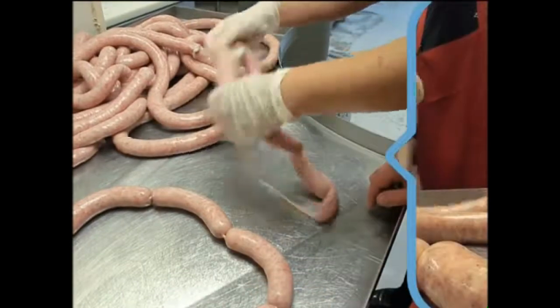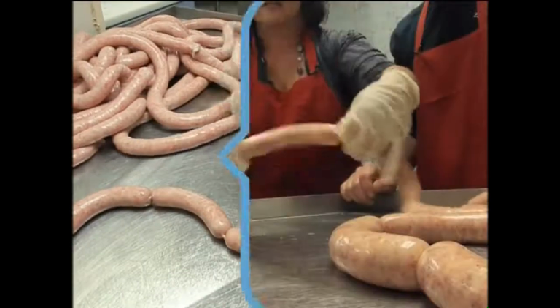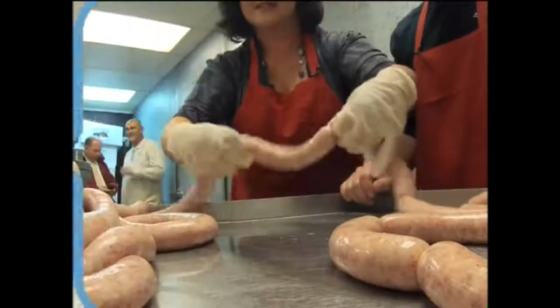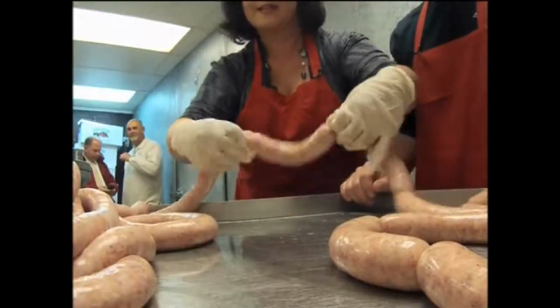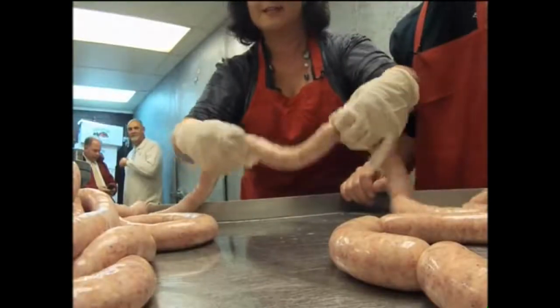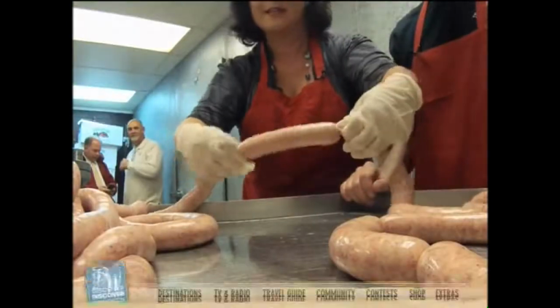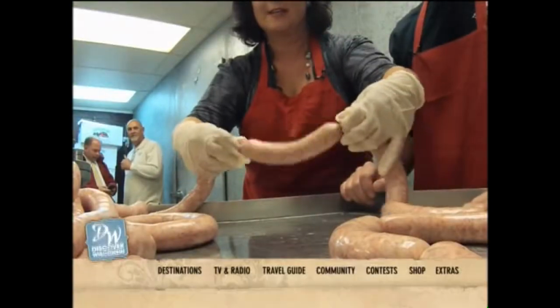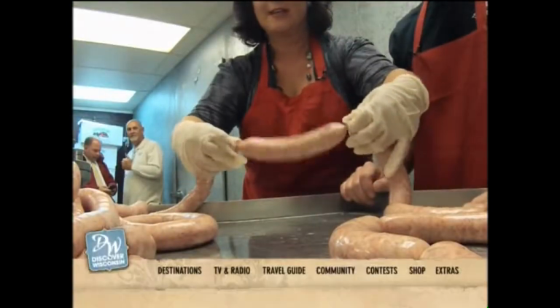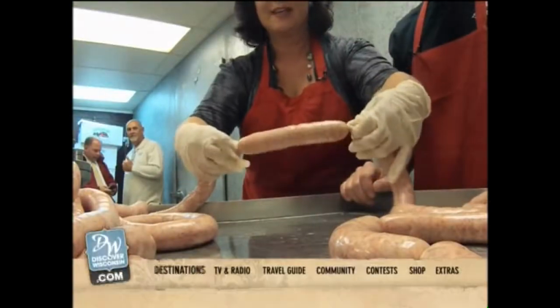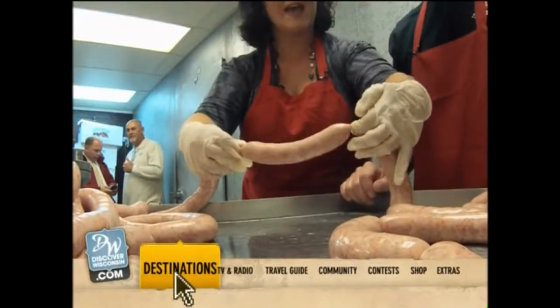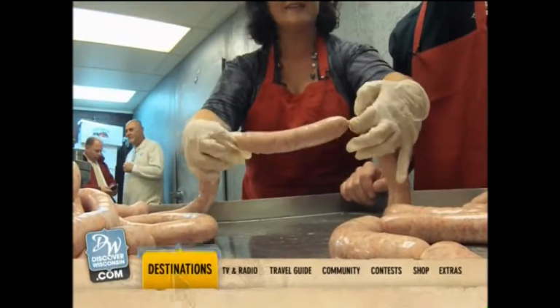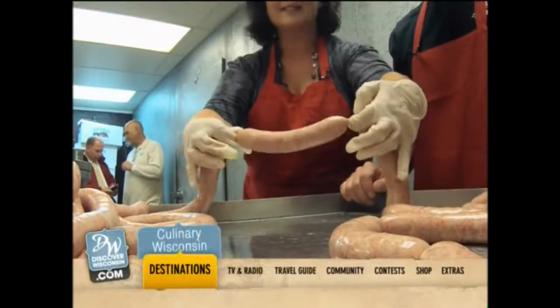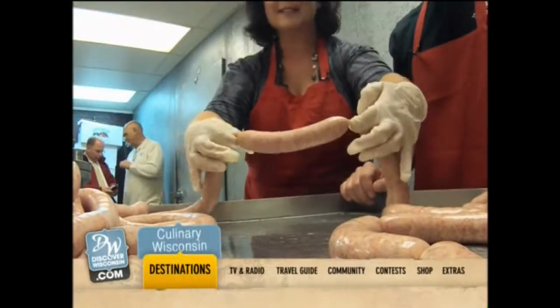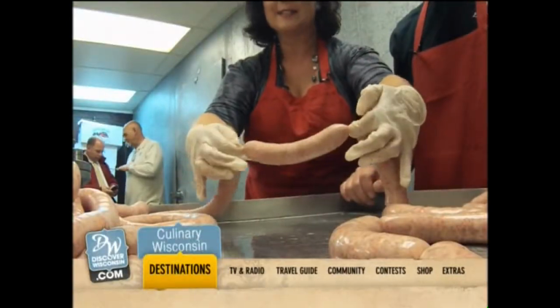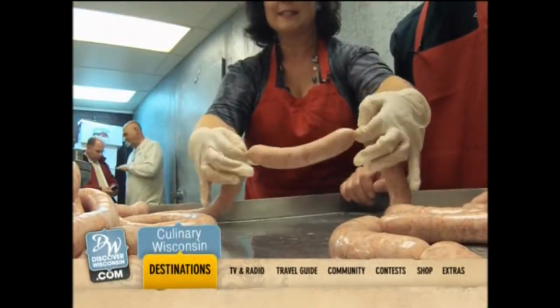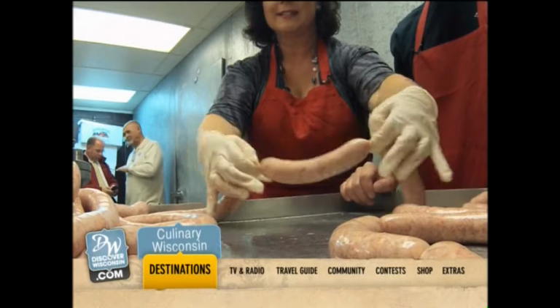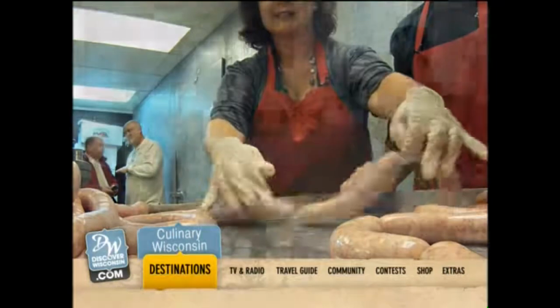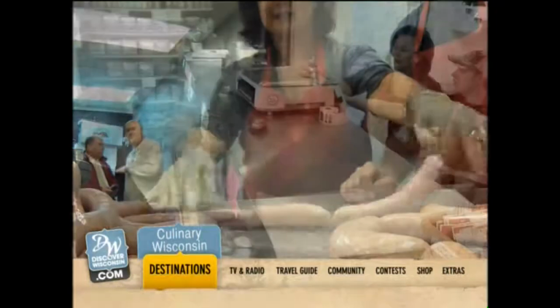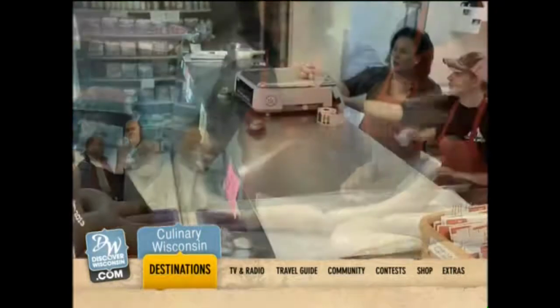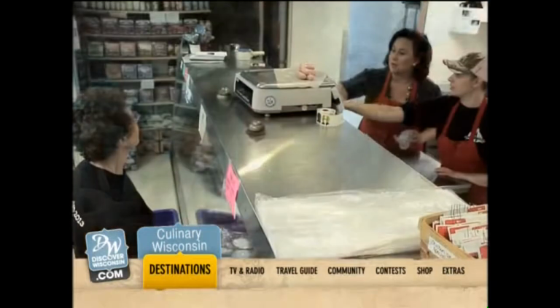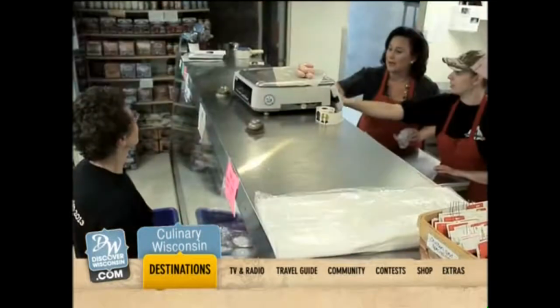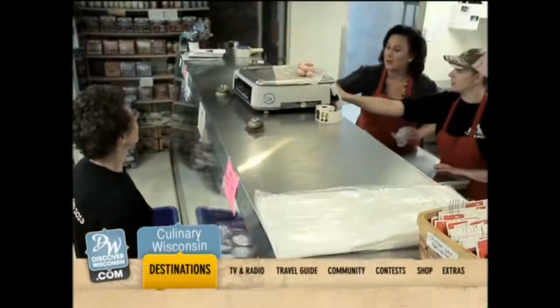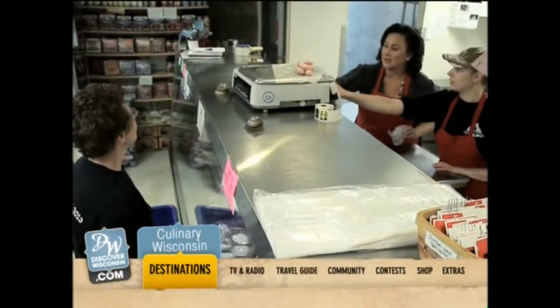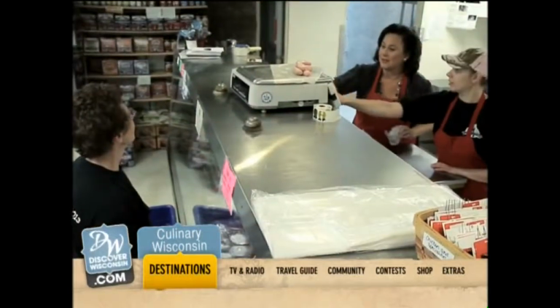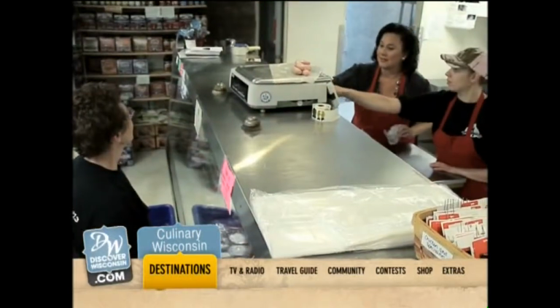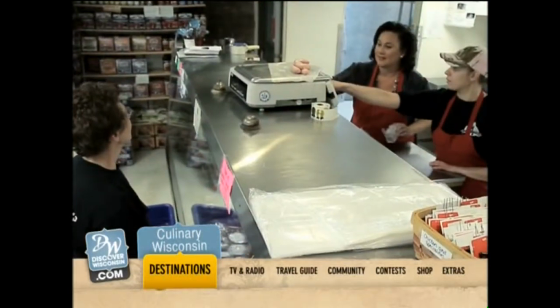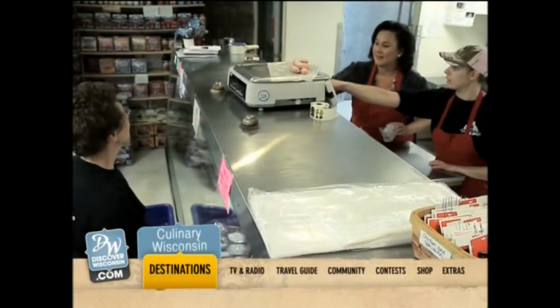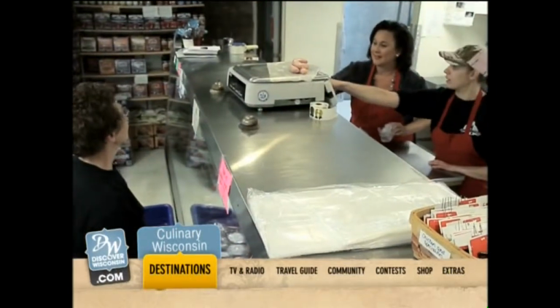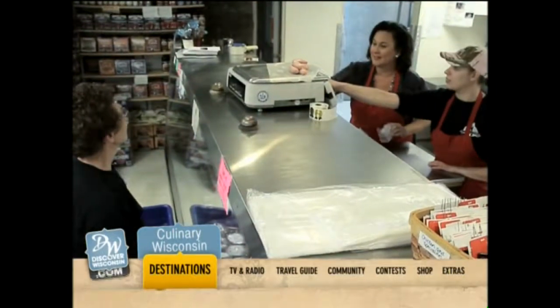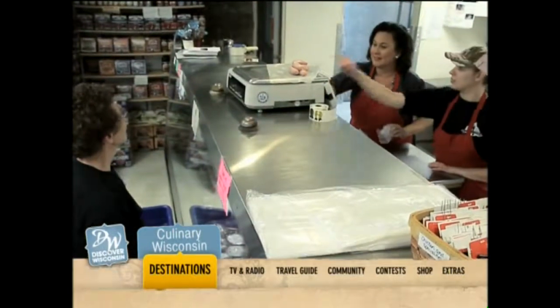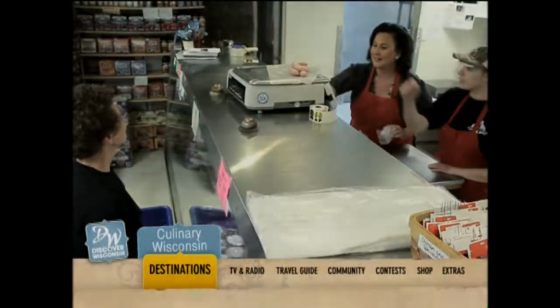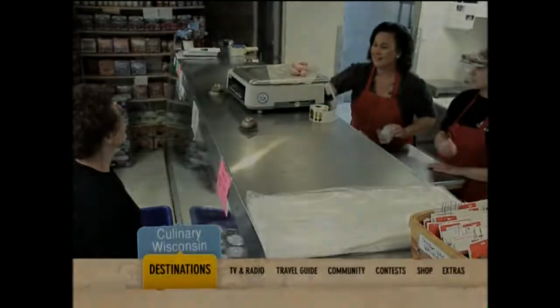Take in the entire sausage making process by watching bonus clips on the Discover Wisconsin website. Bye.